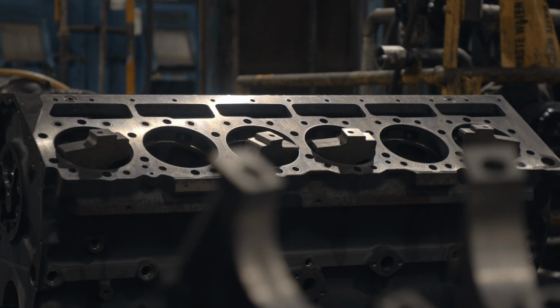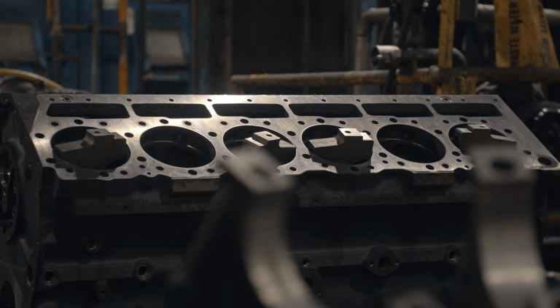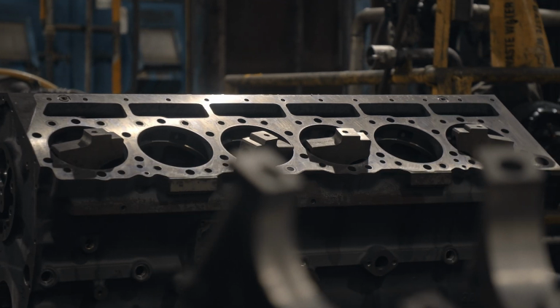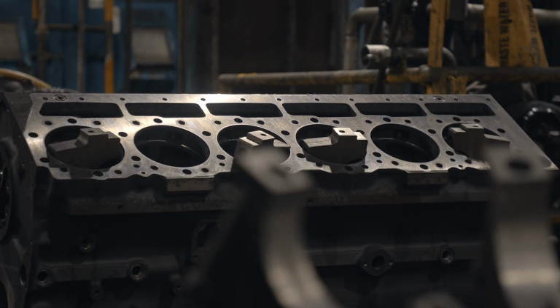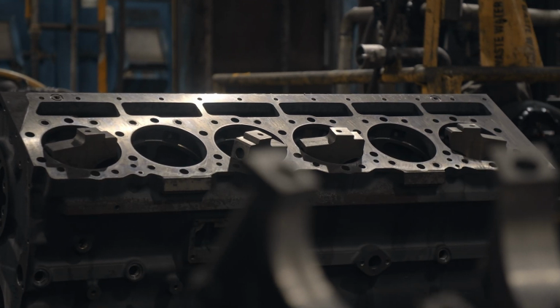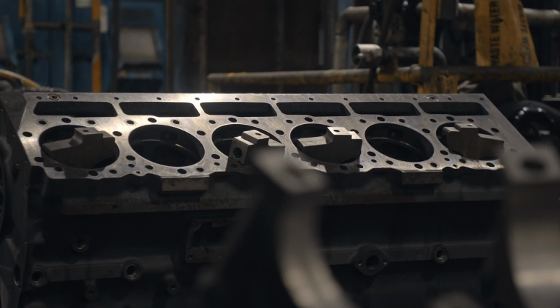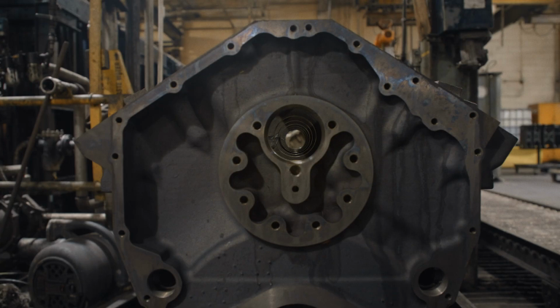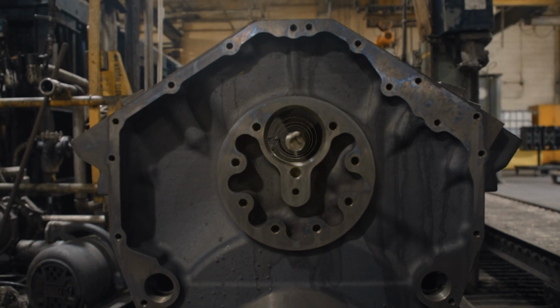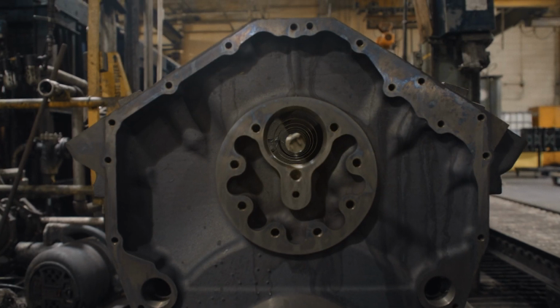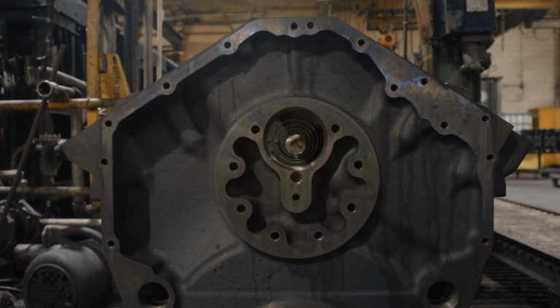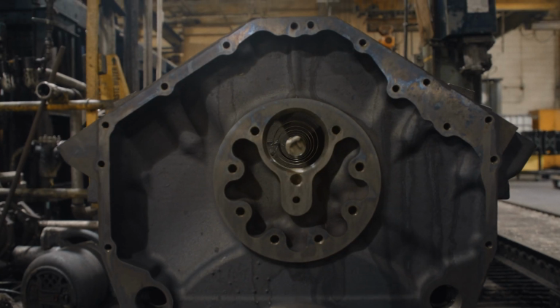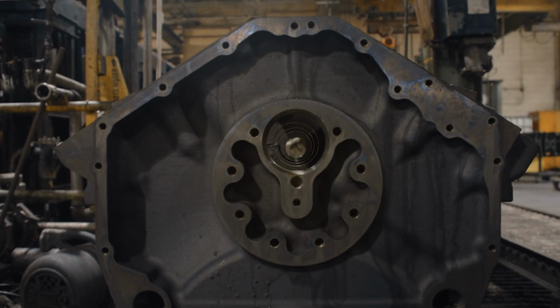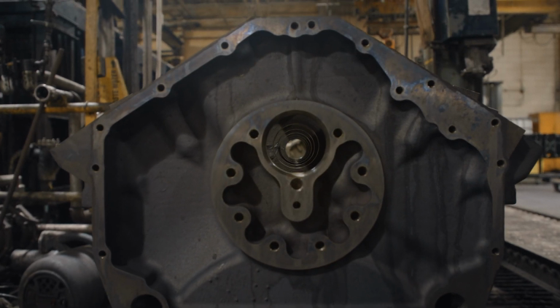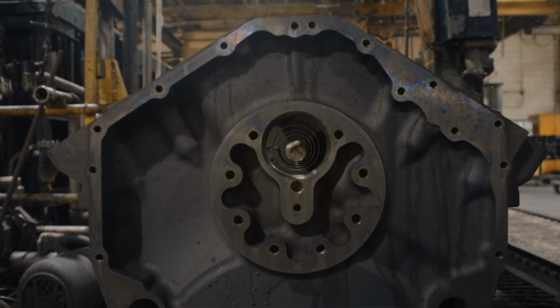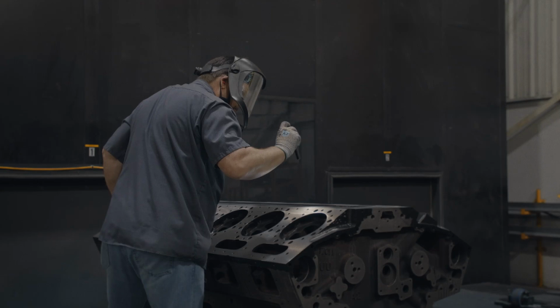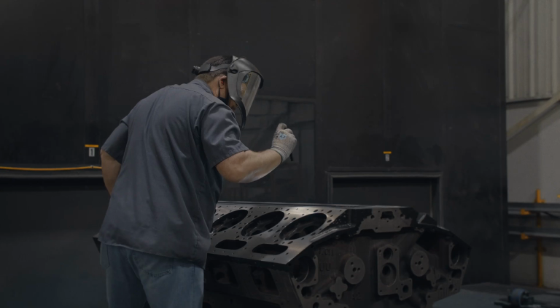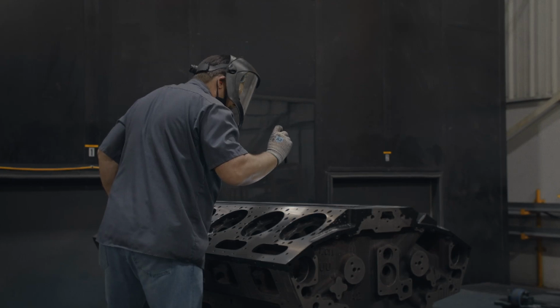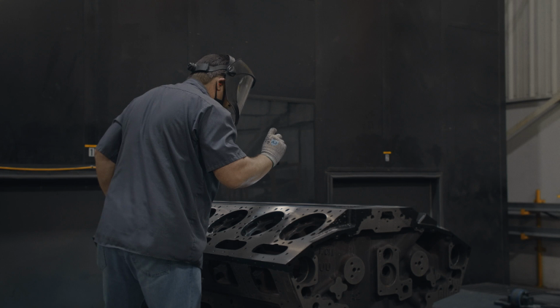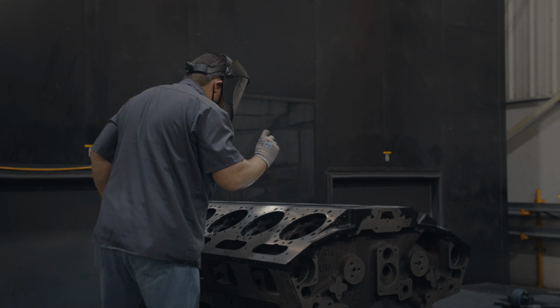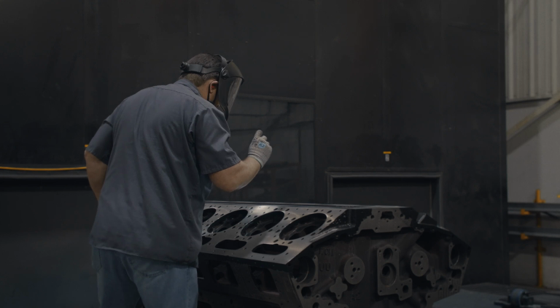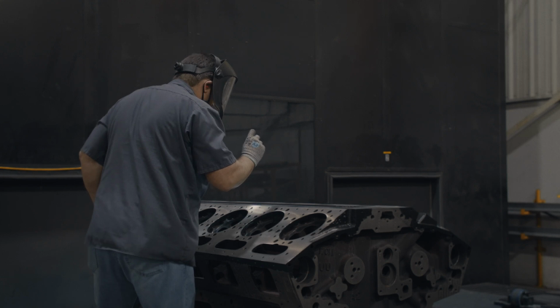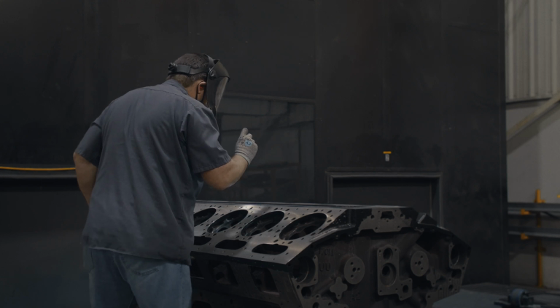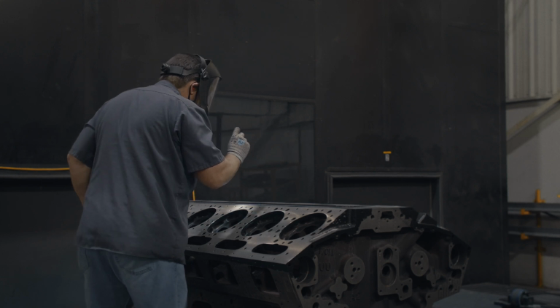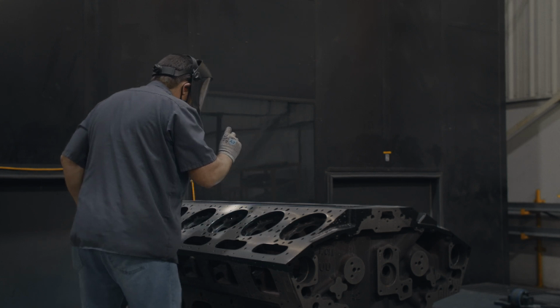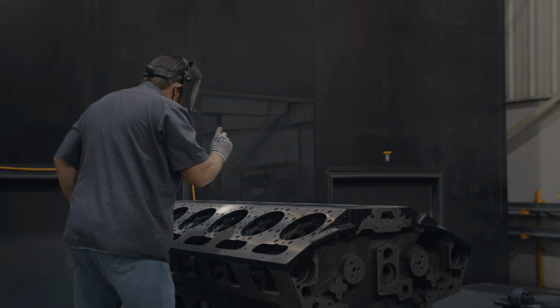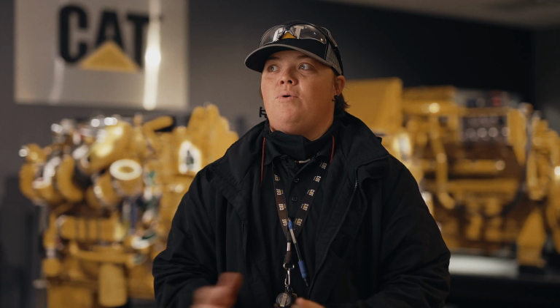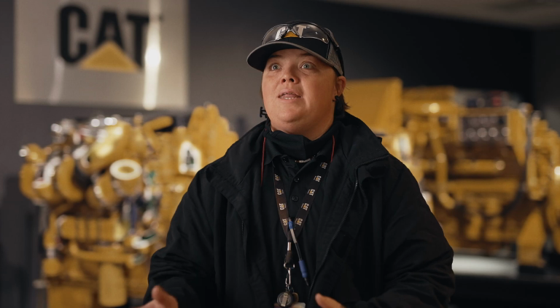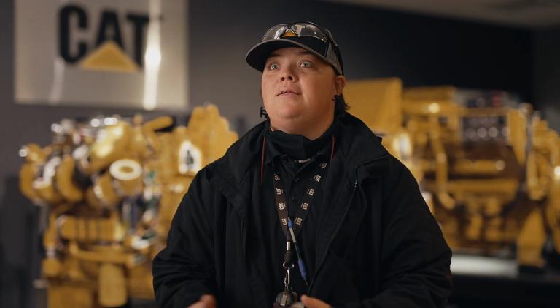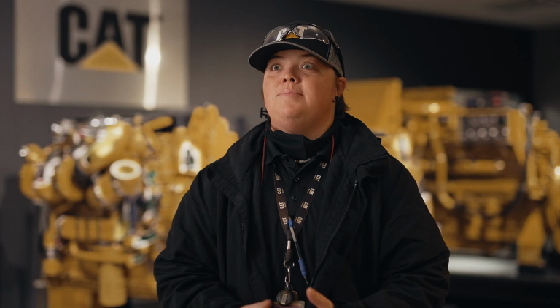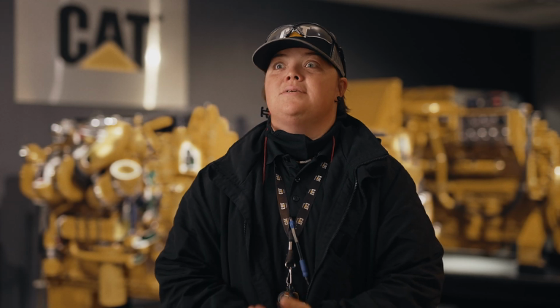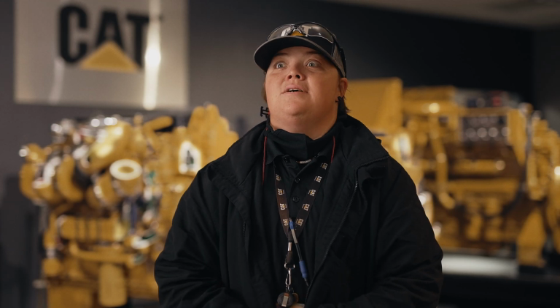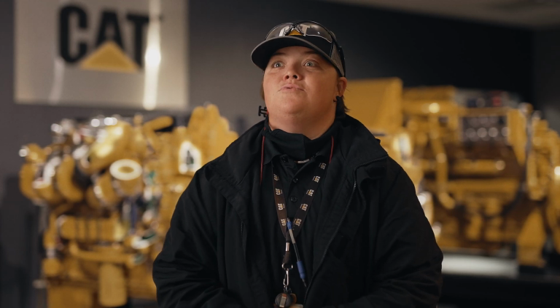This is our specialty — making sure the part is clean, right part, right time, making sure we have what we need to be successful.